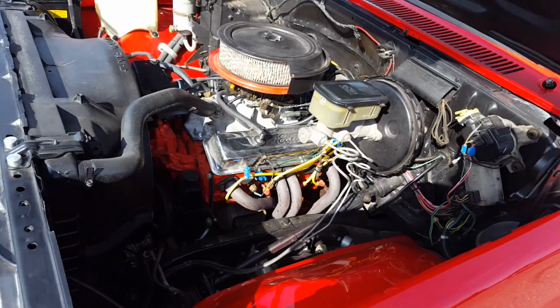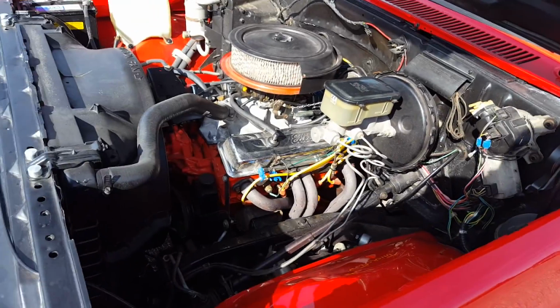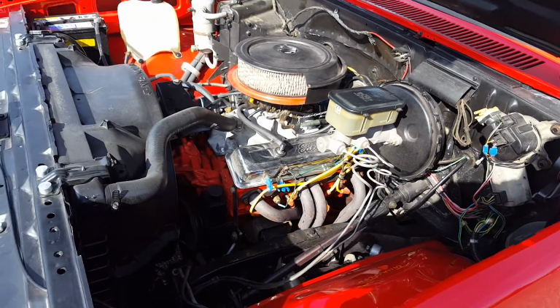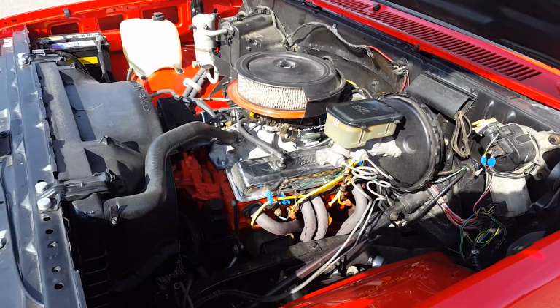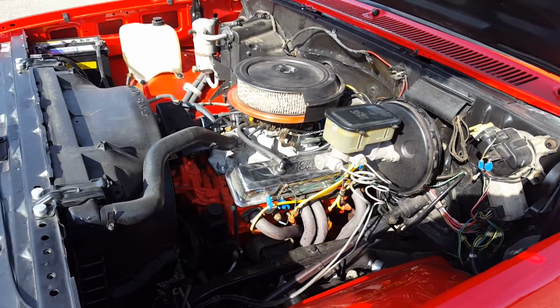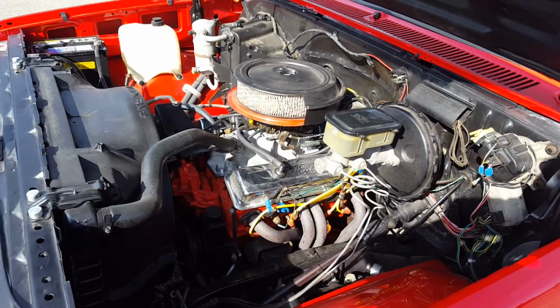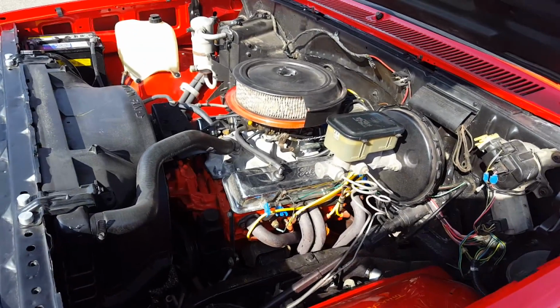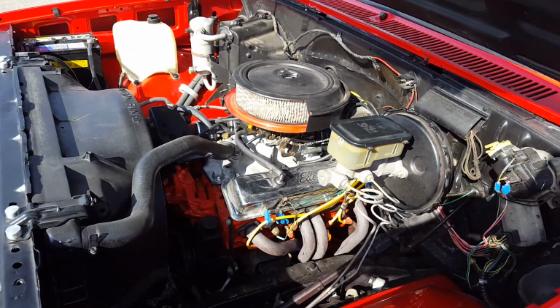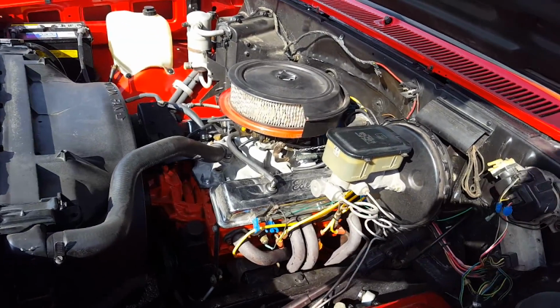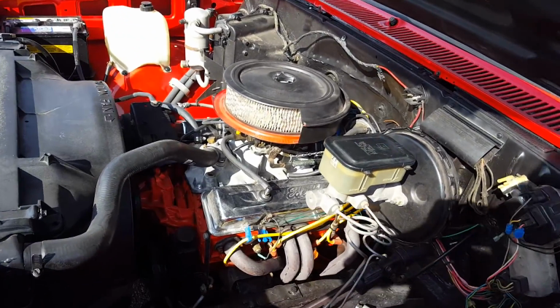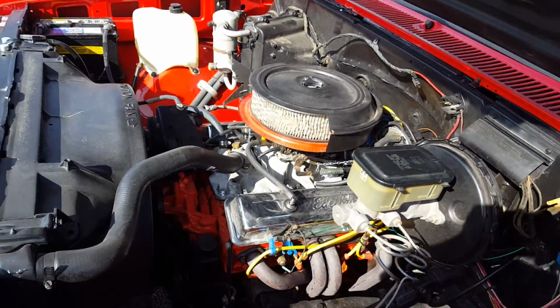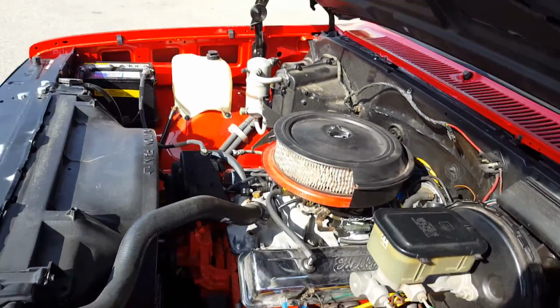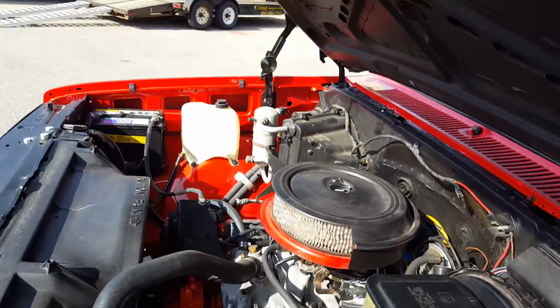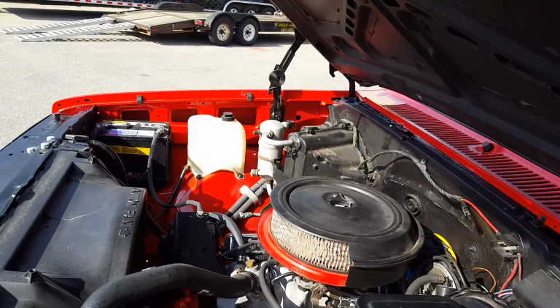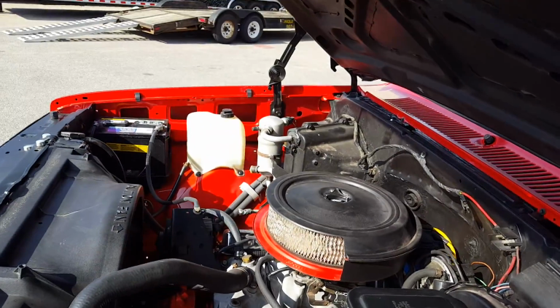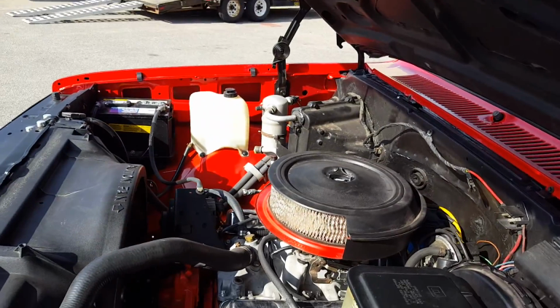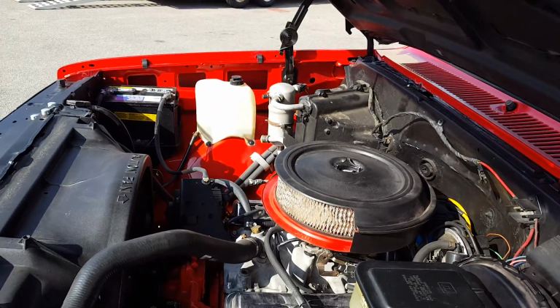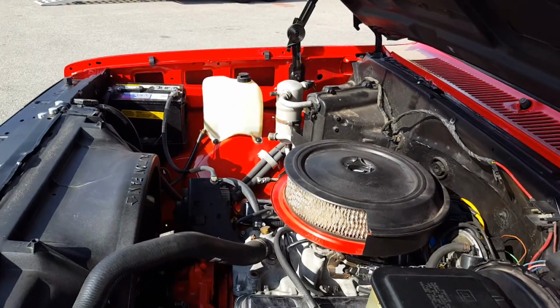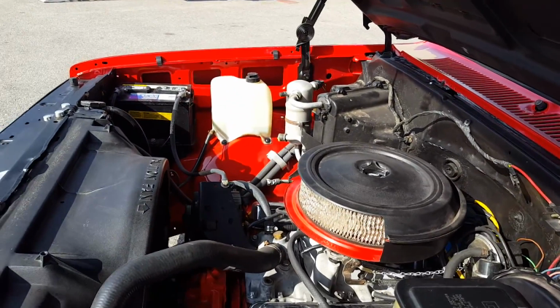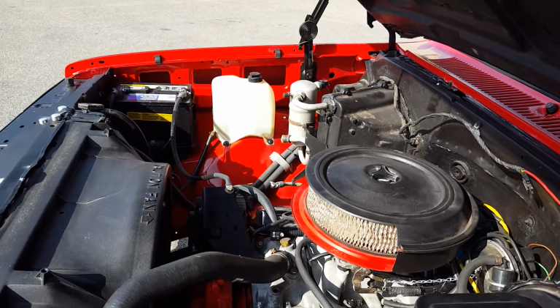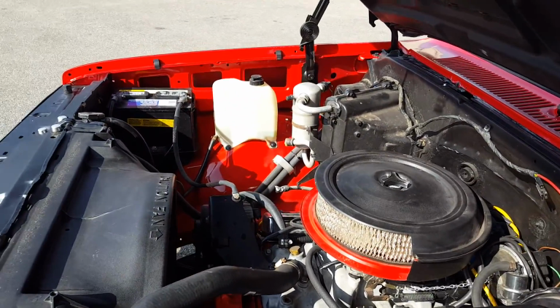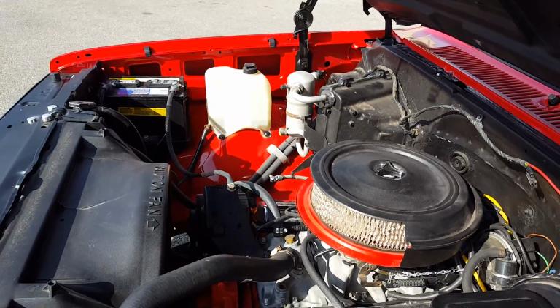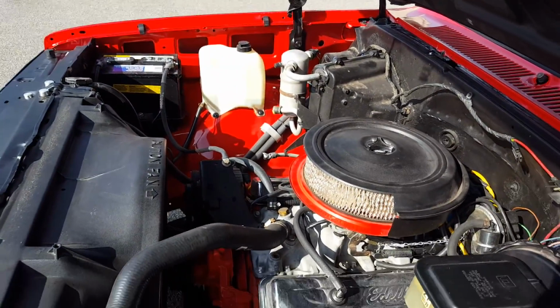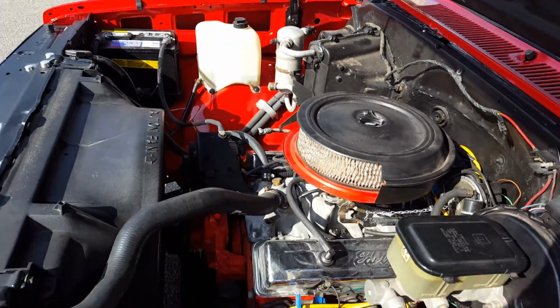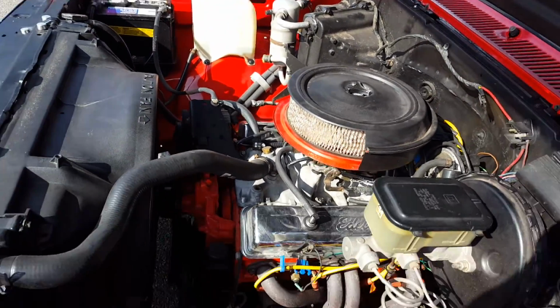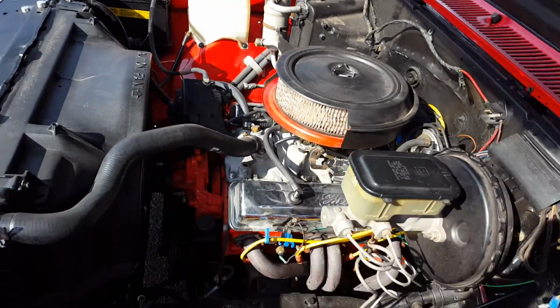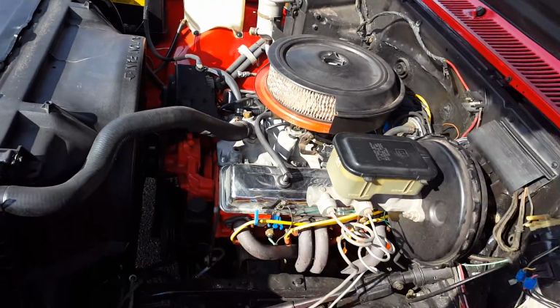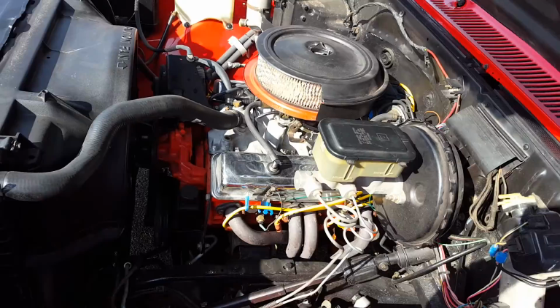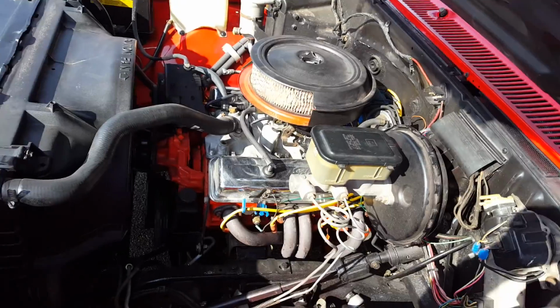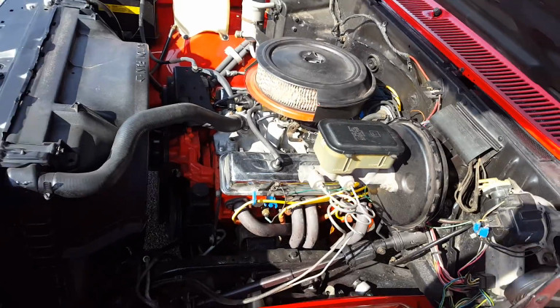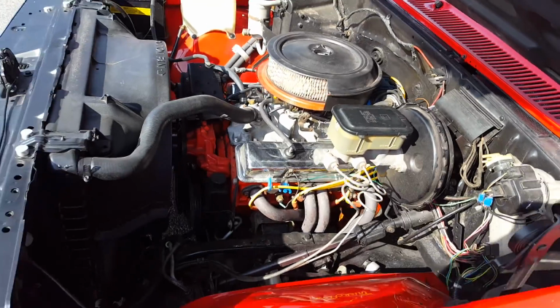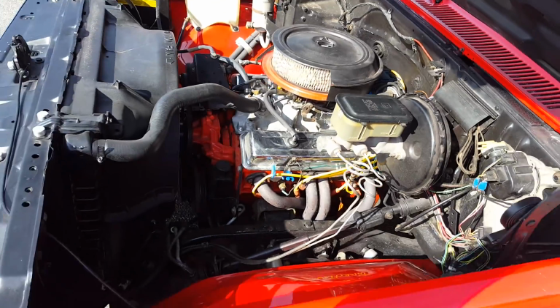Power steering, power brakes — very driver friendly.